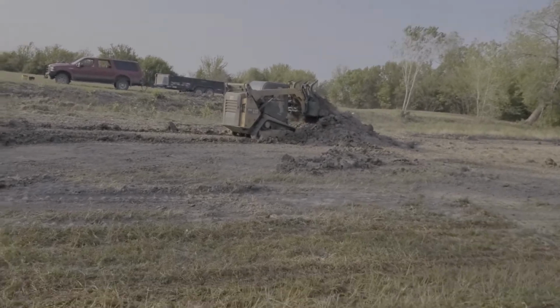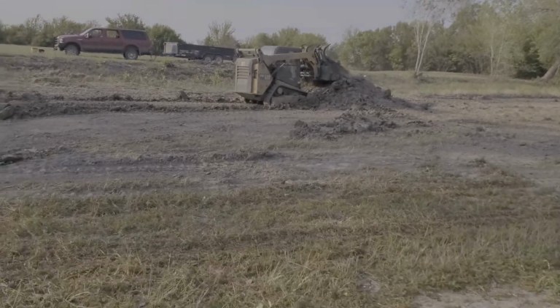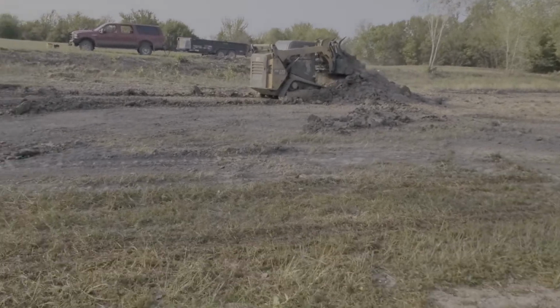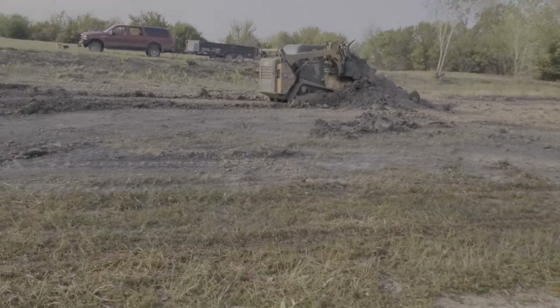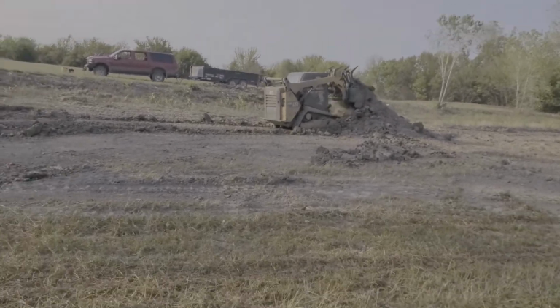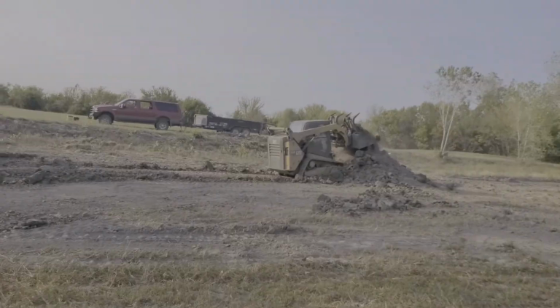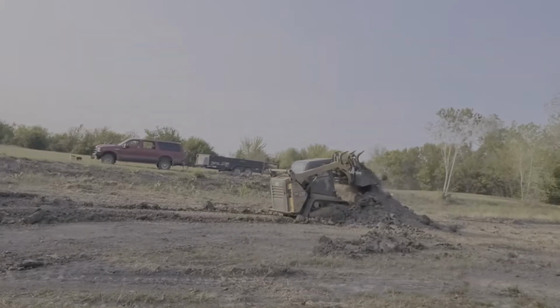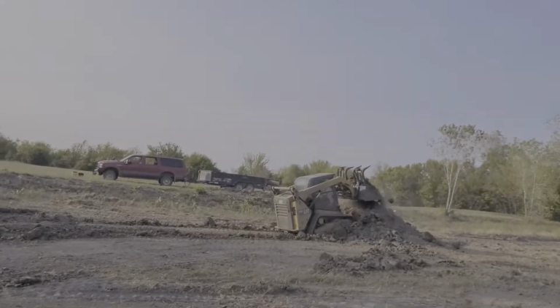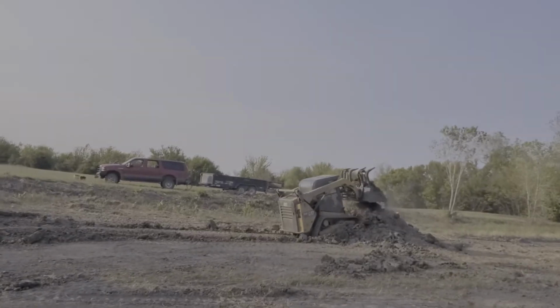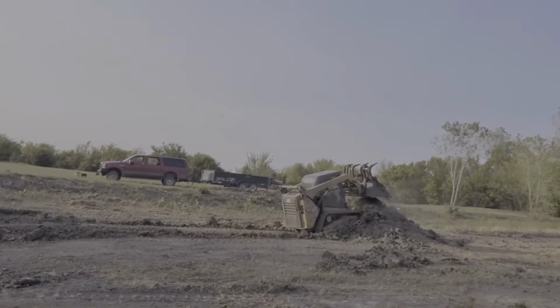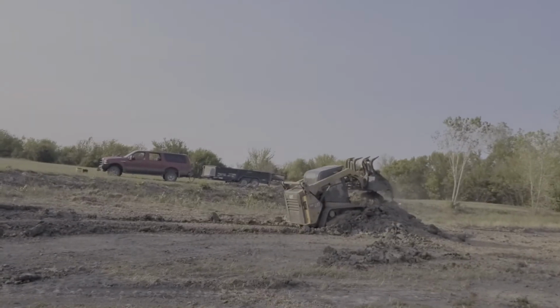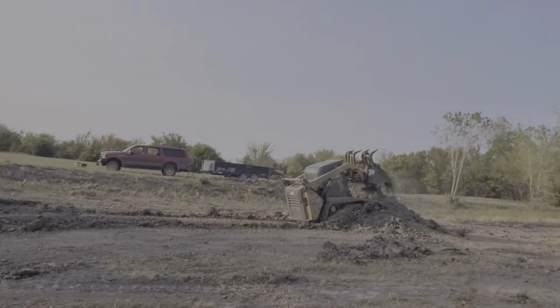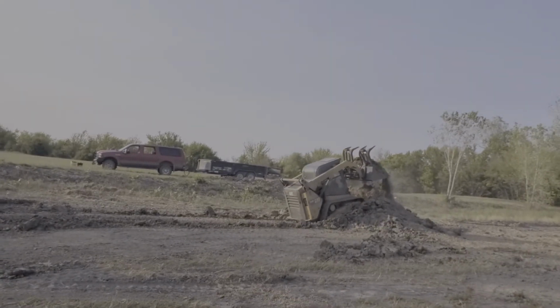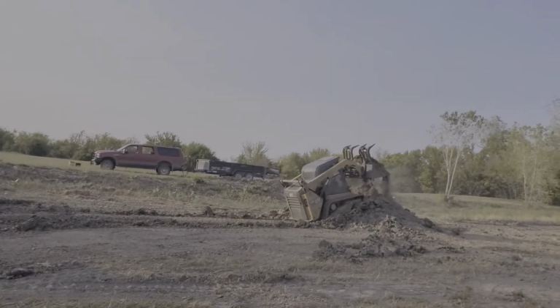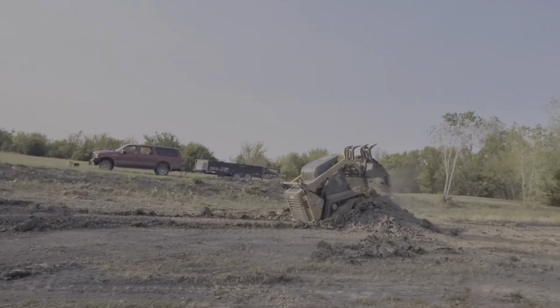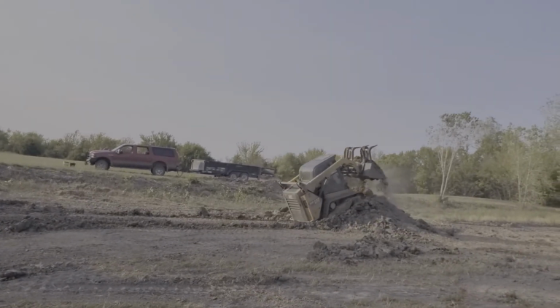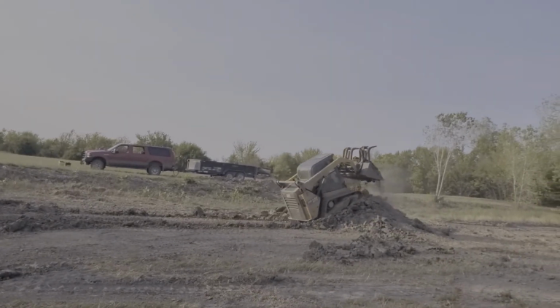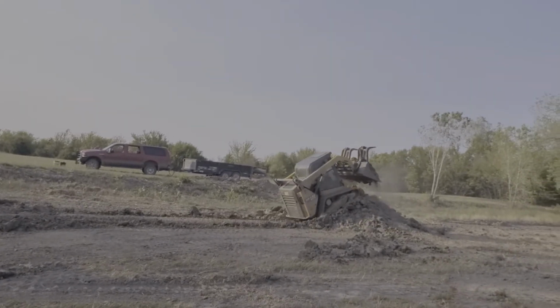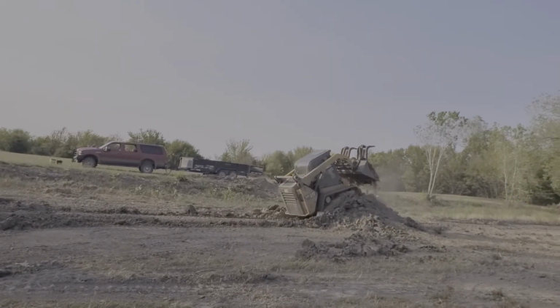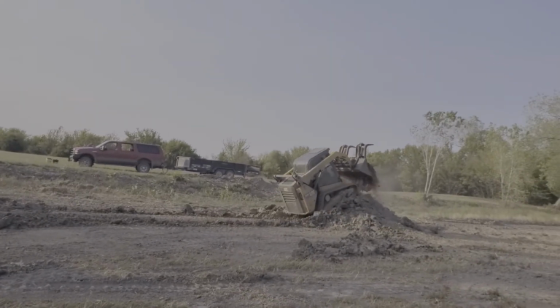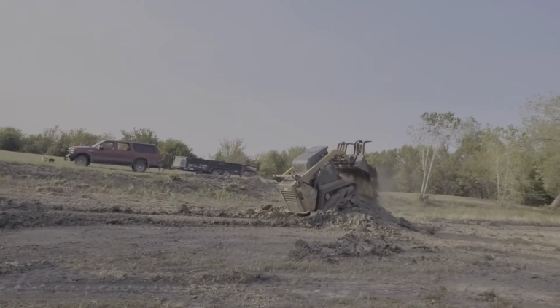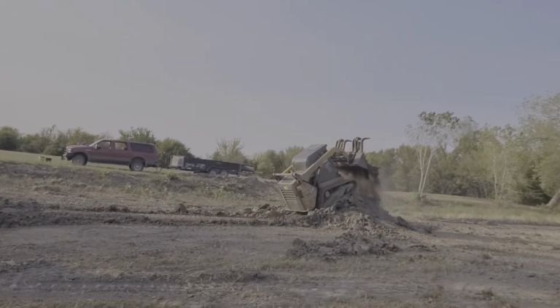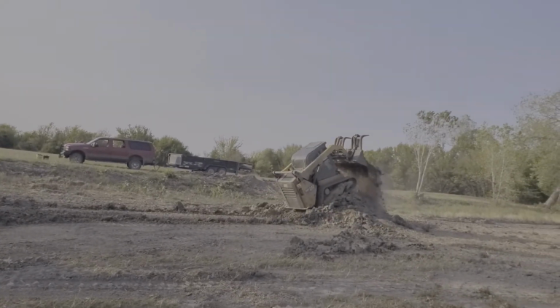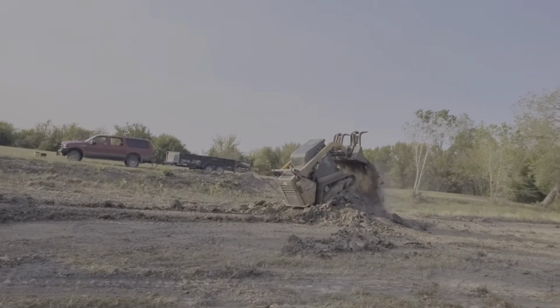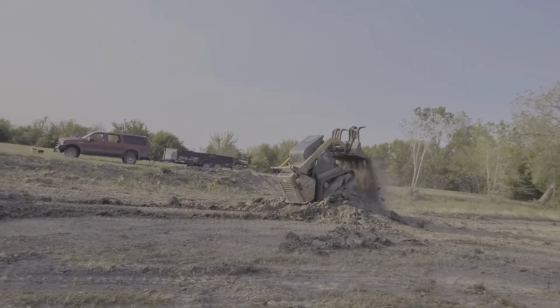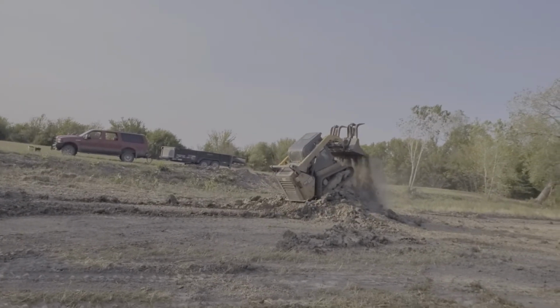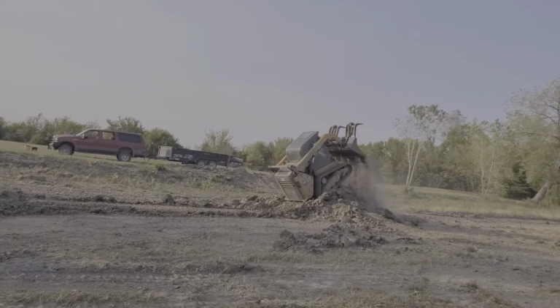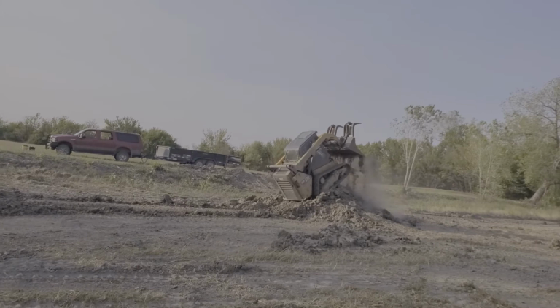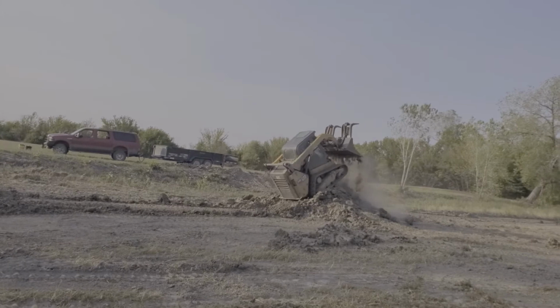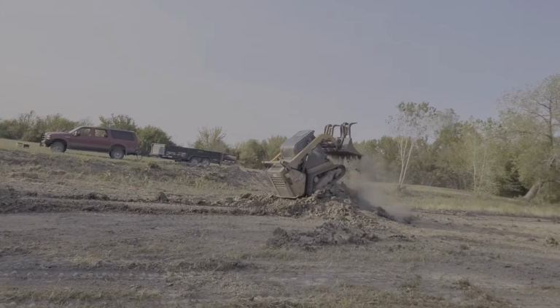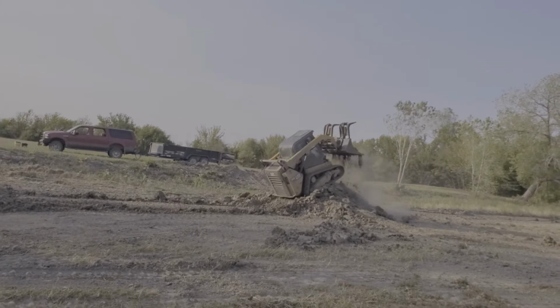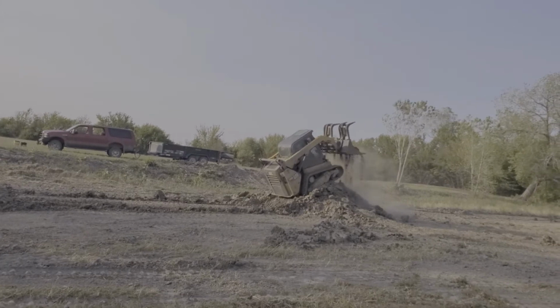Another thing about this technique is we'll also aerate the dirt and dry it out.